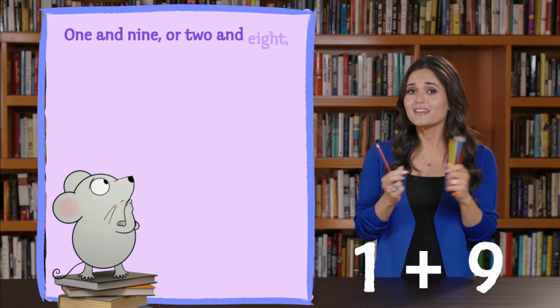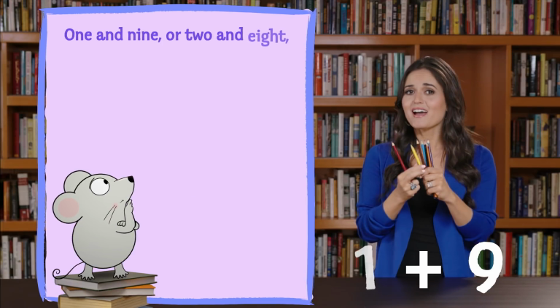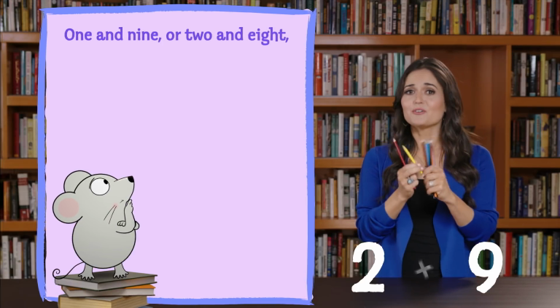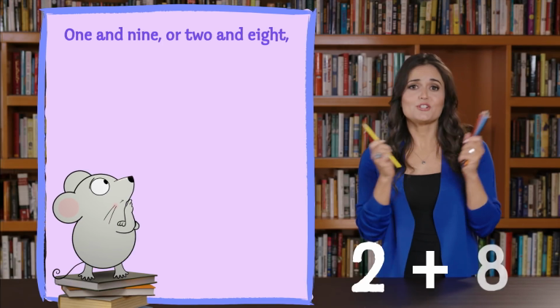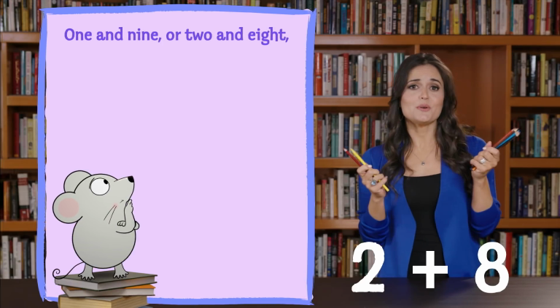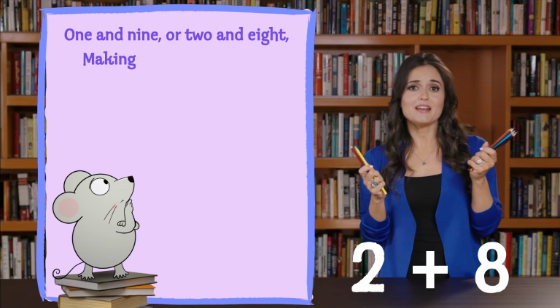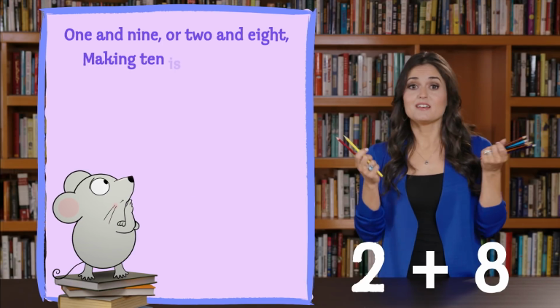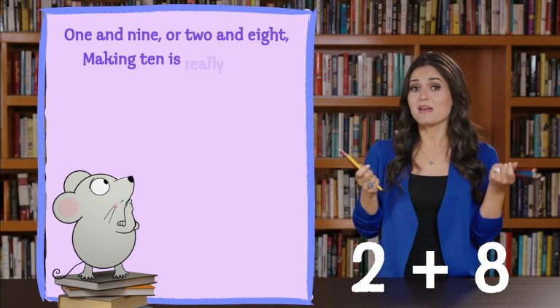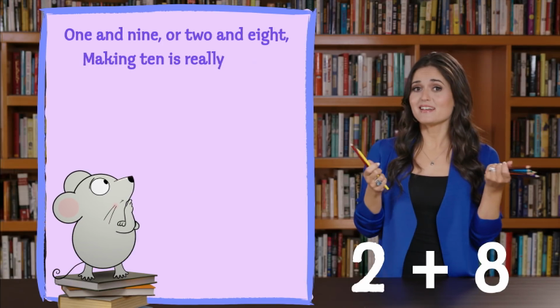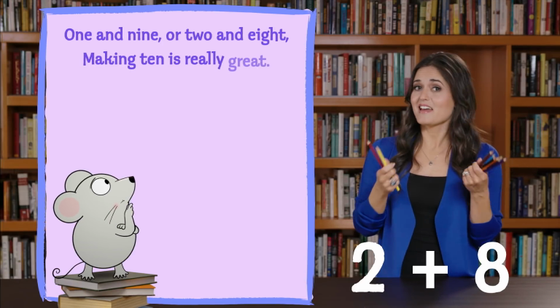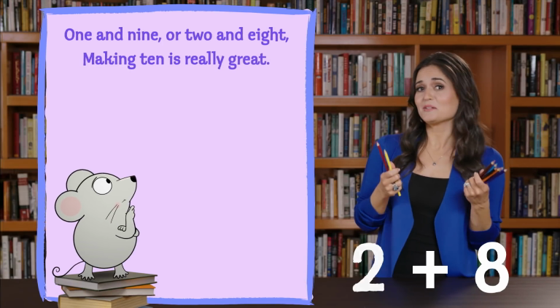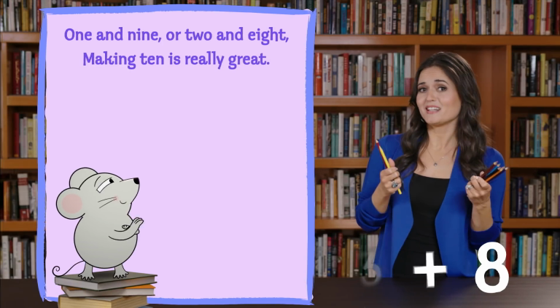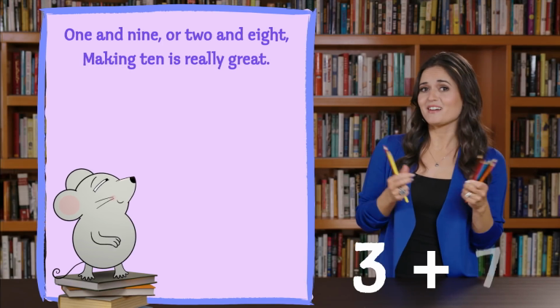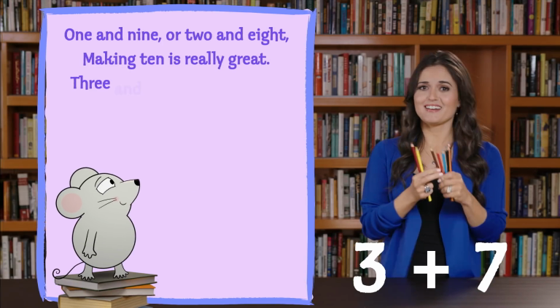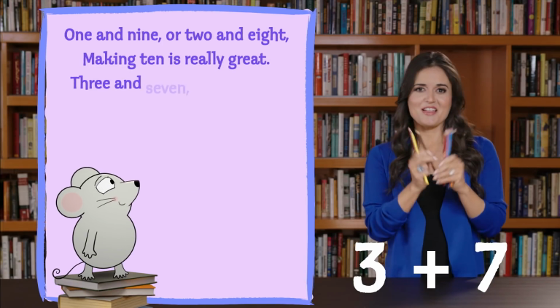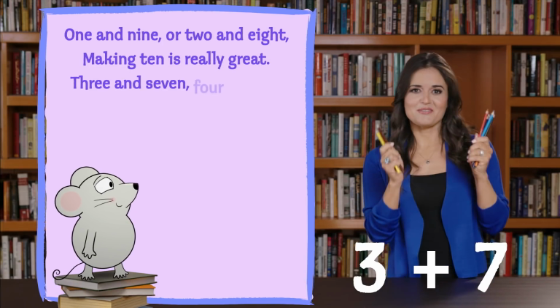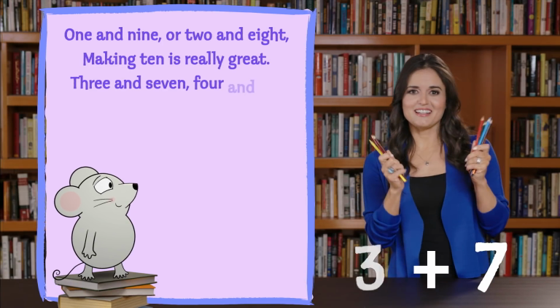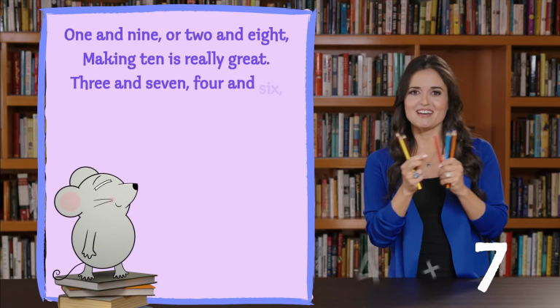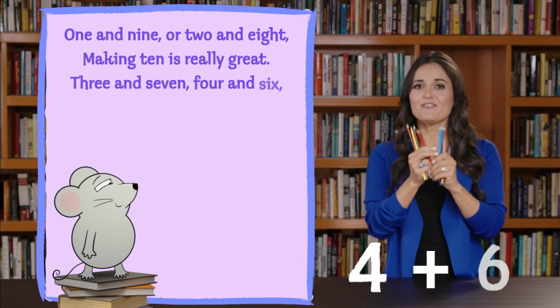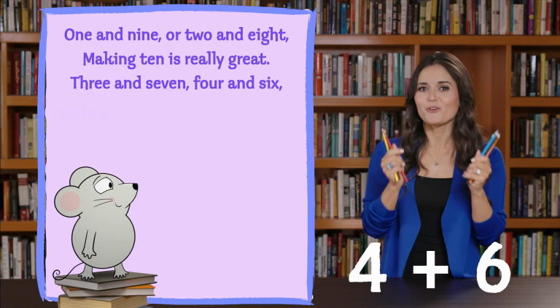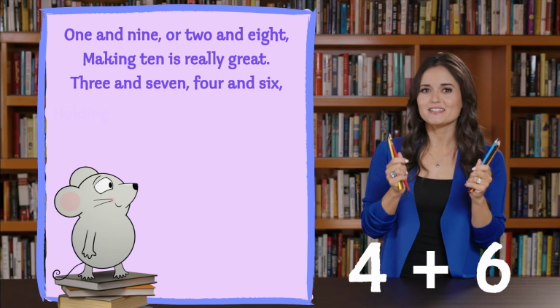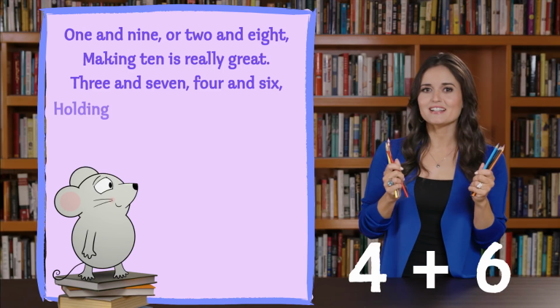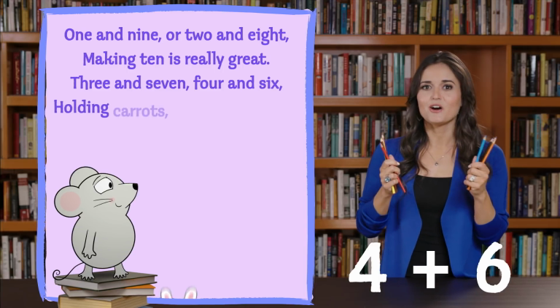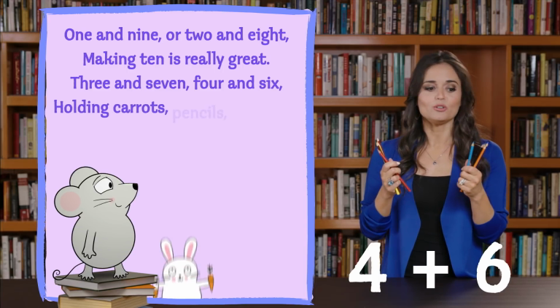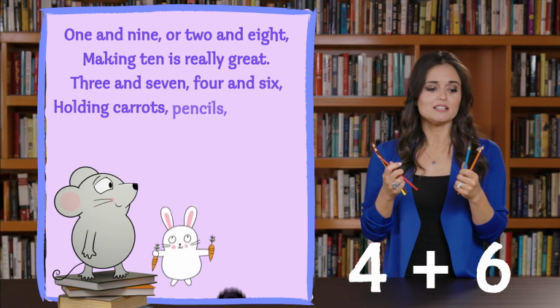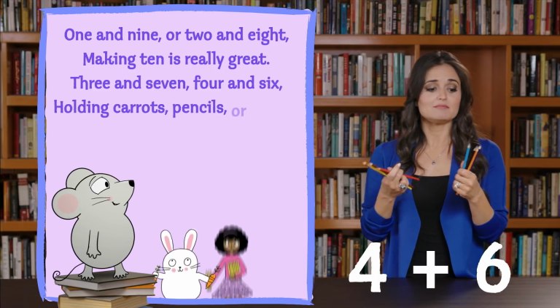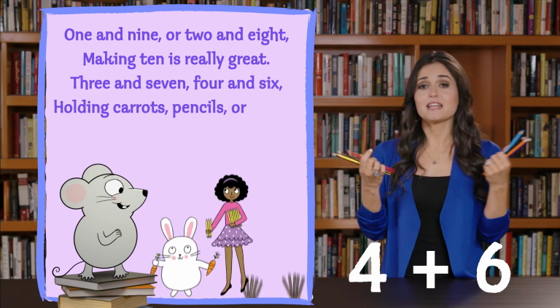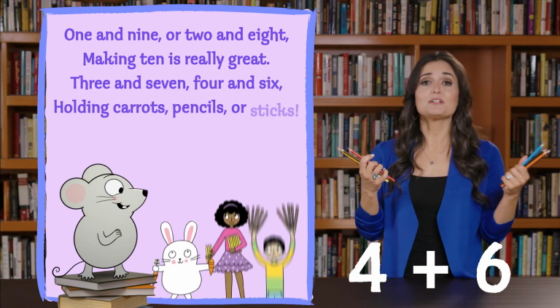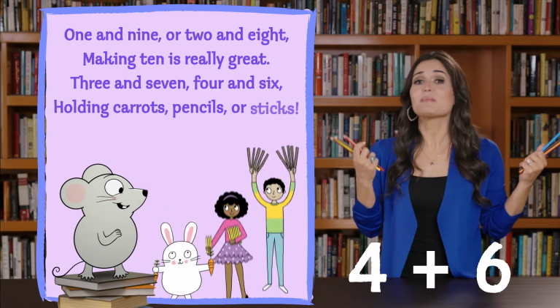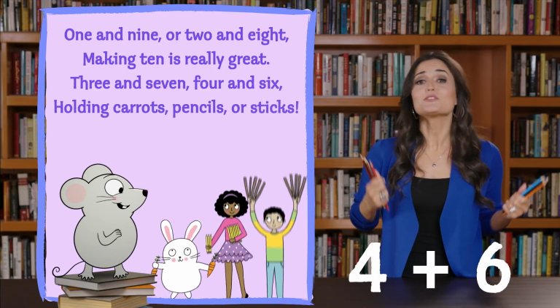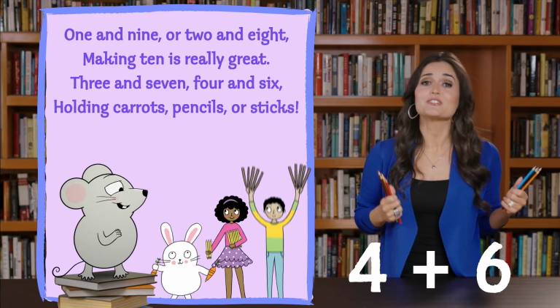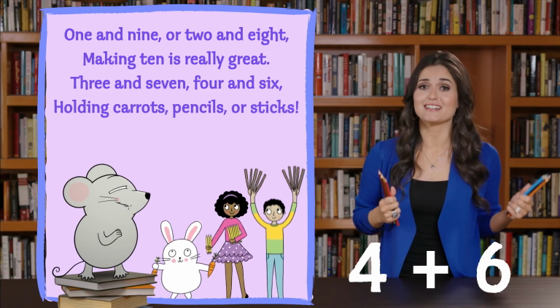One and nine, or two and eight, making 10 is really great. Three and seven, four and six, holding carrots, pencils, or sticks.